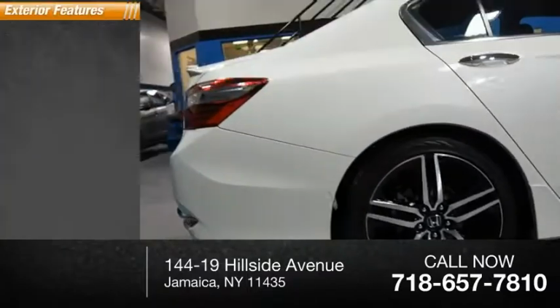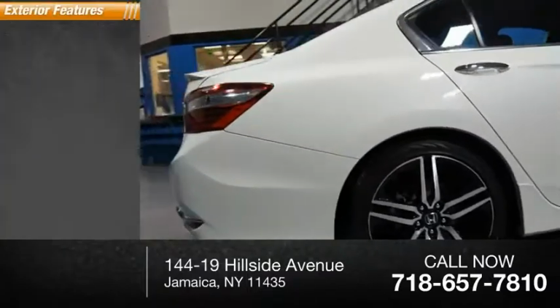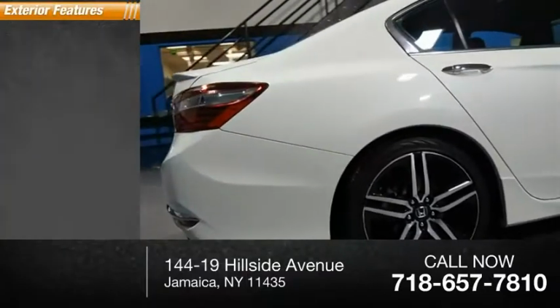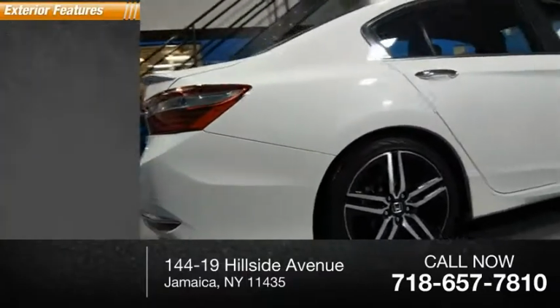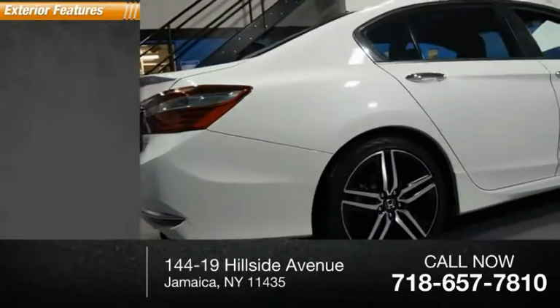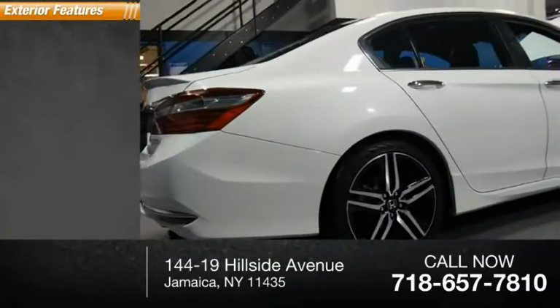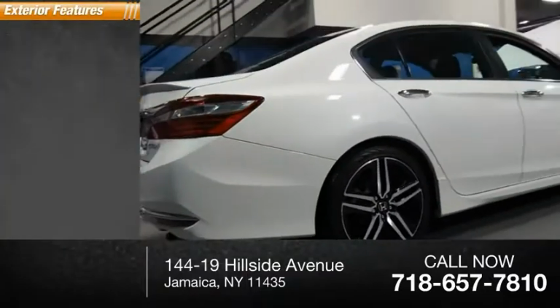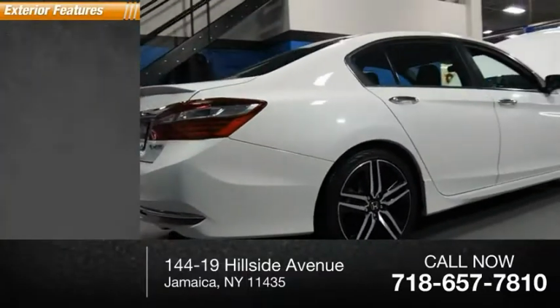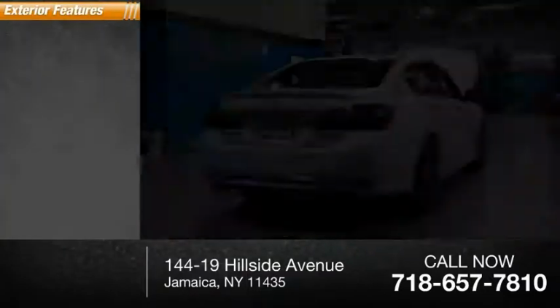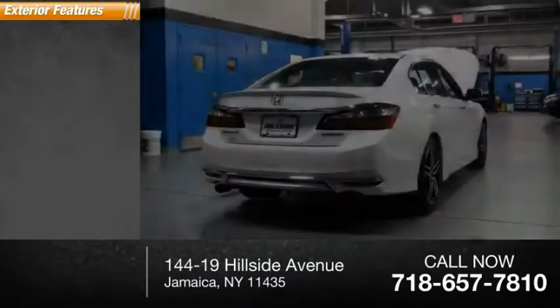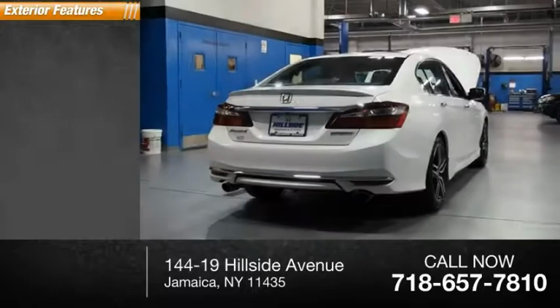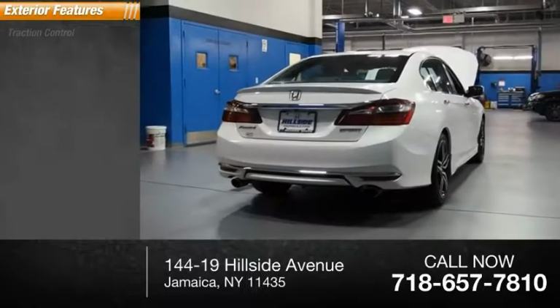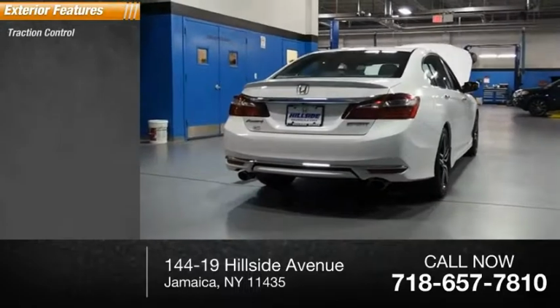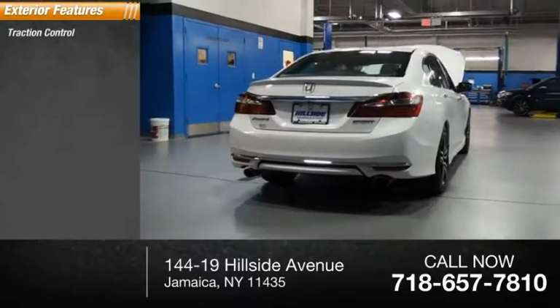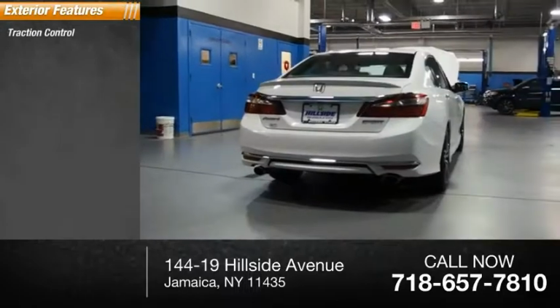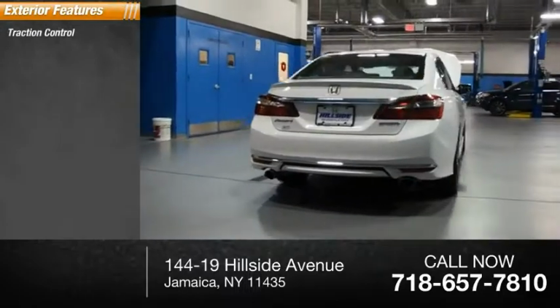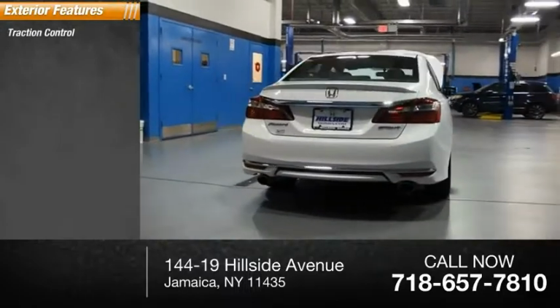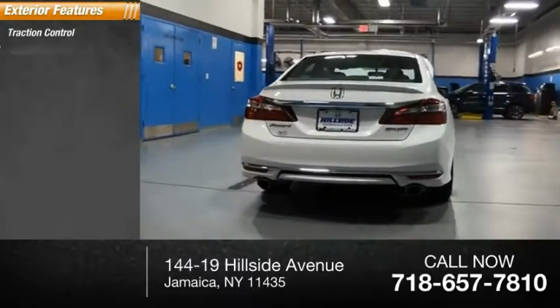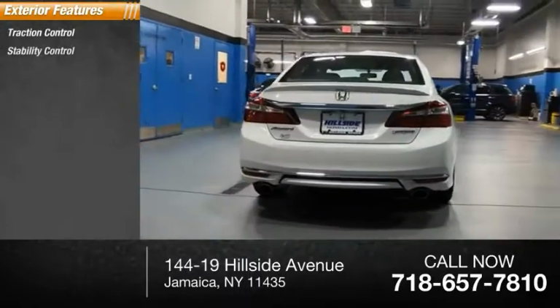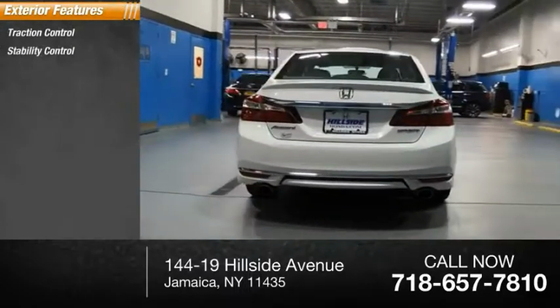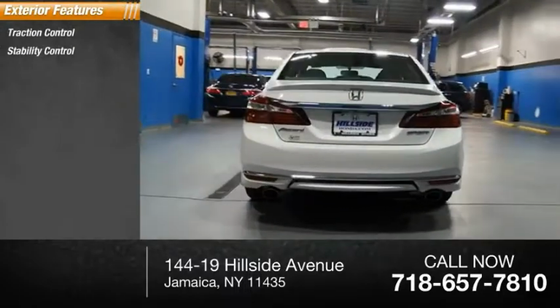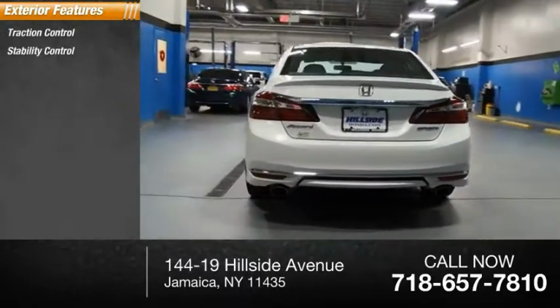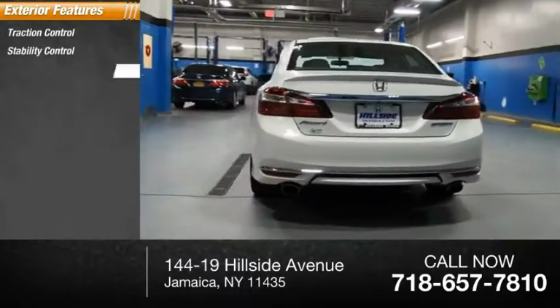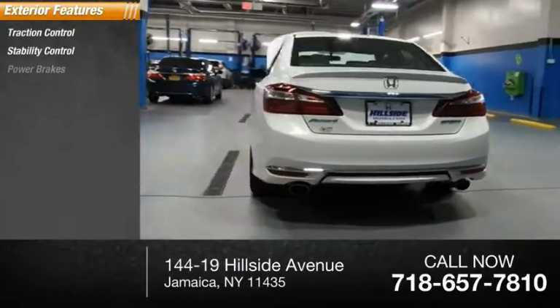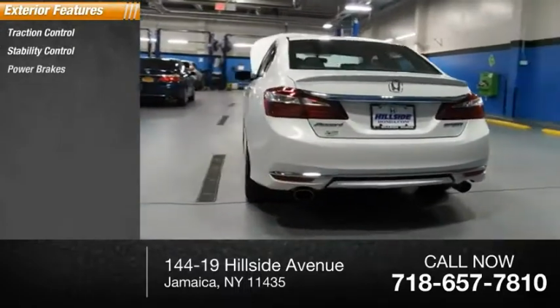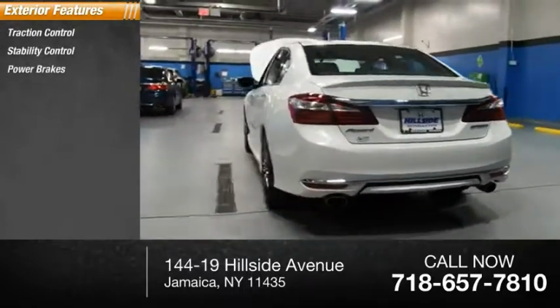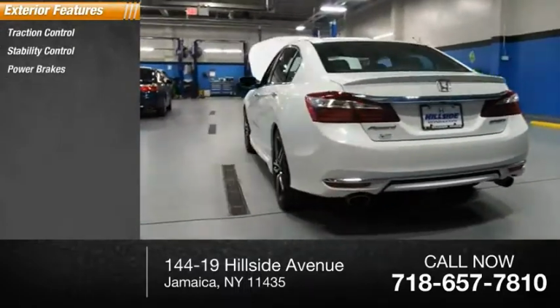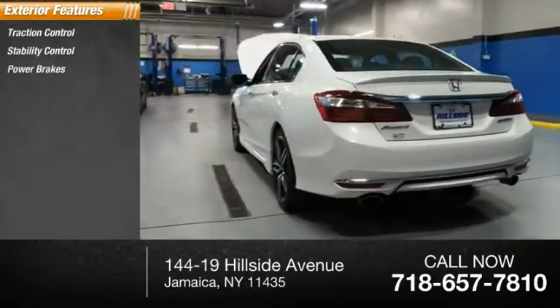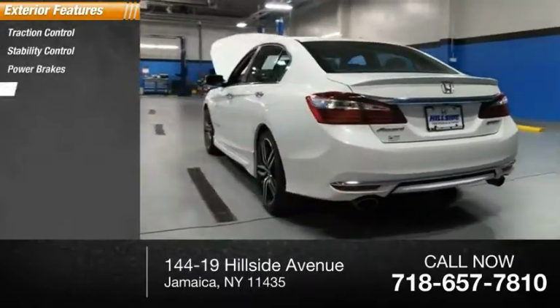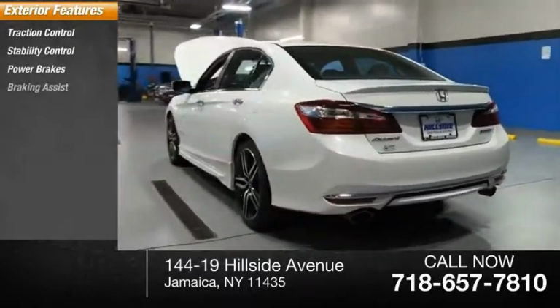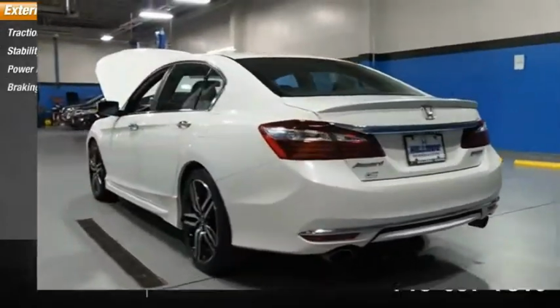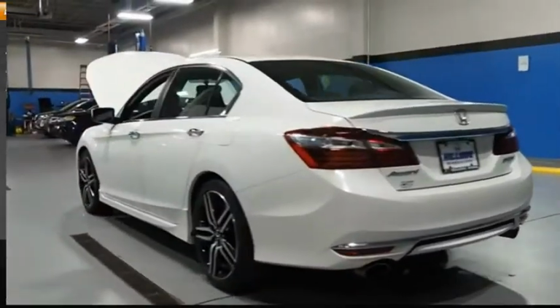Here are some of this vehicle's great options: traction control, stability control, power brakes, and braking assist.